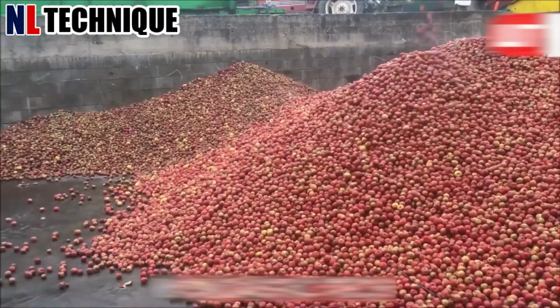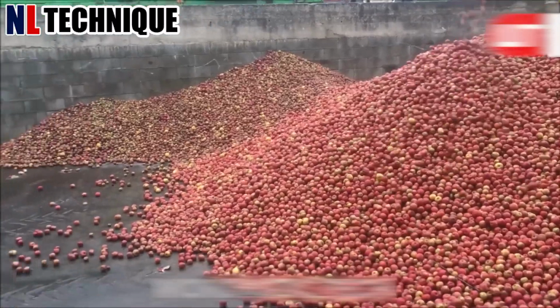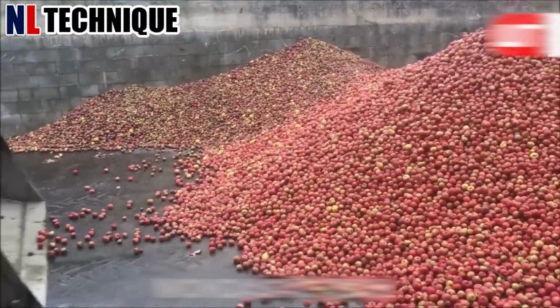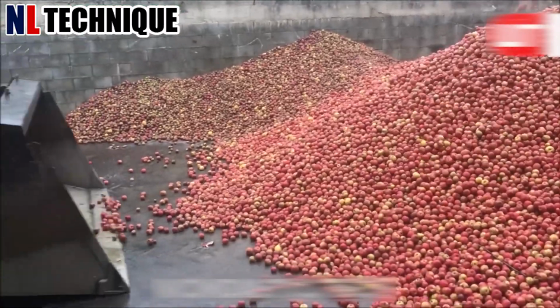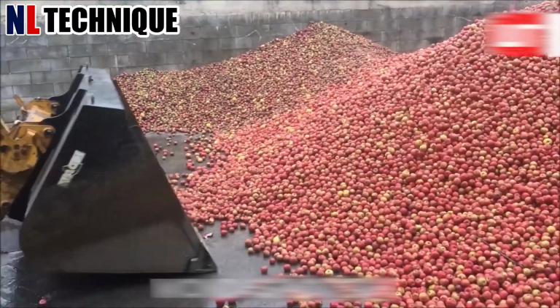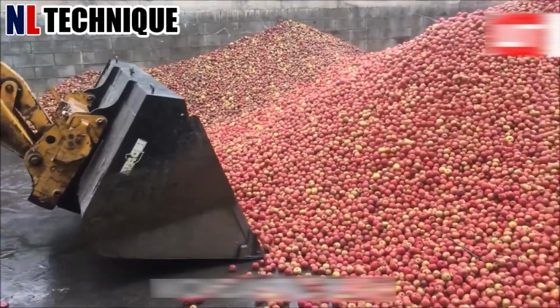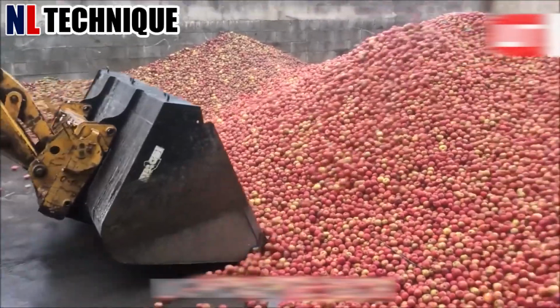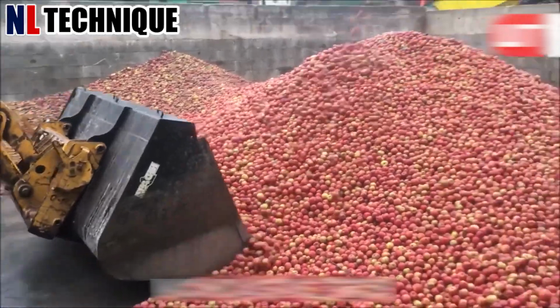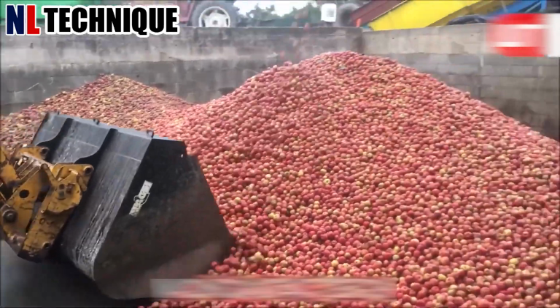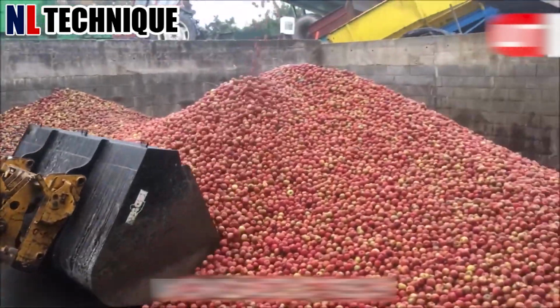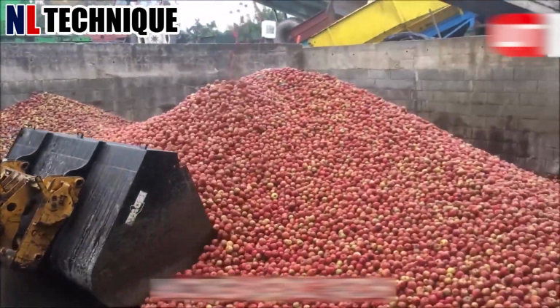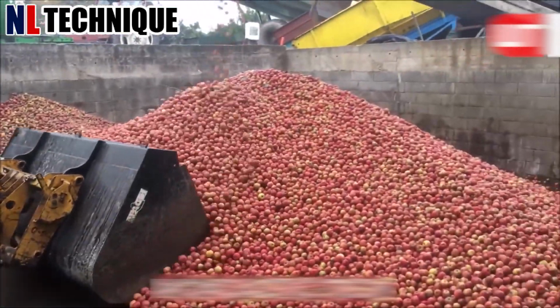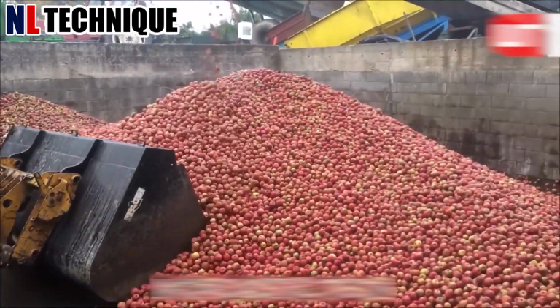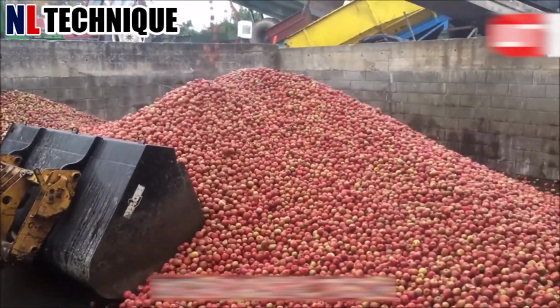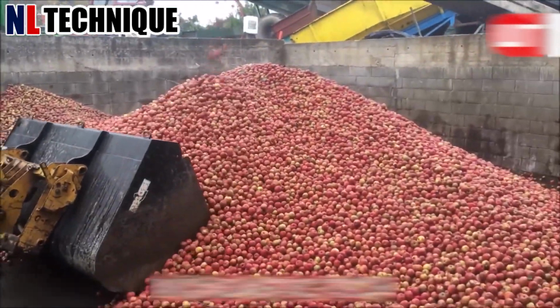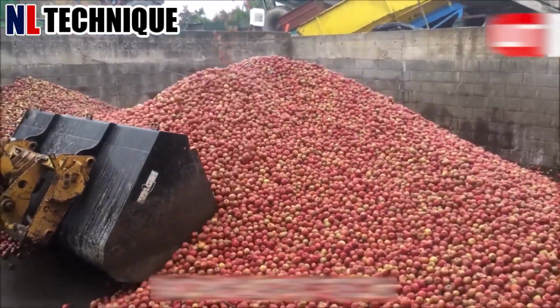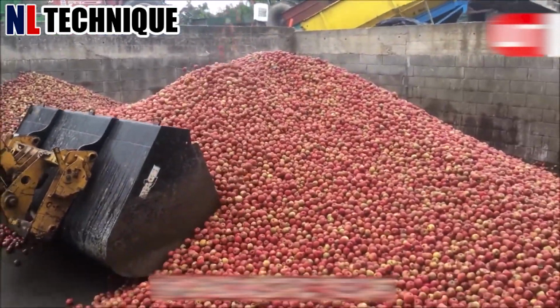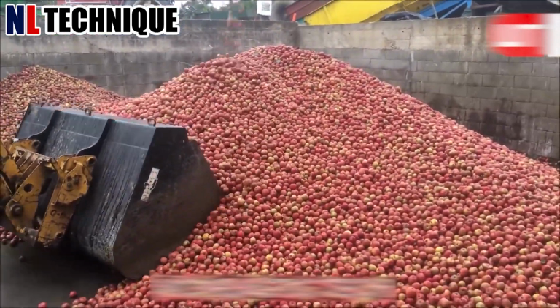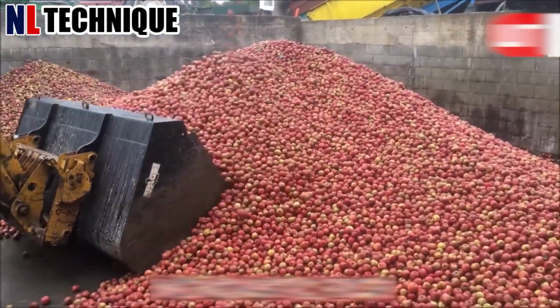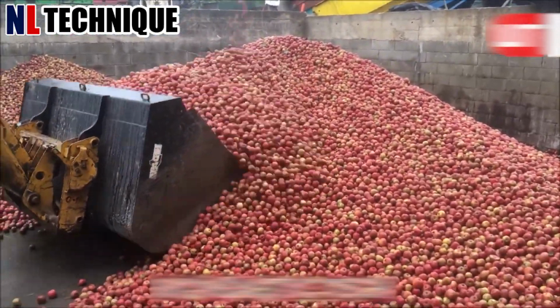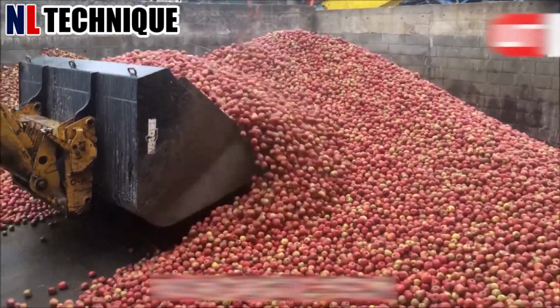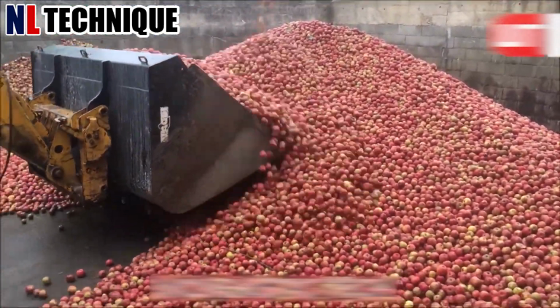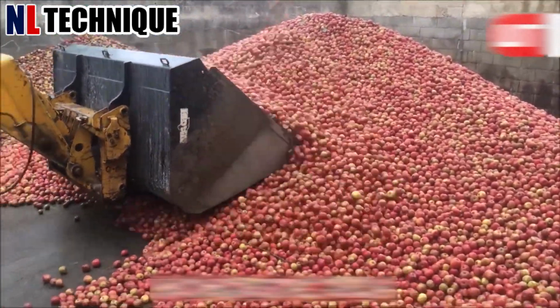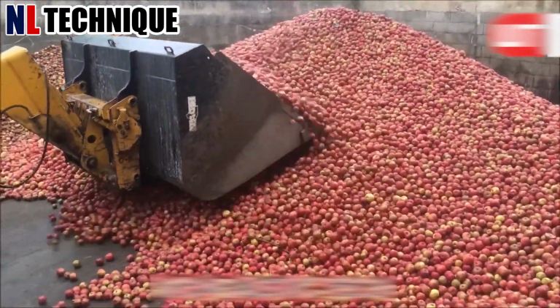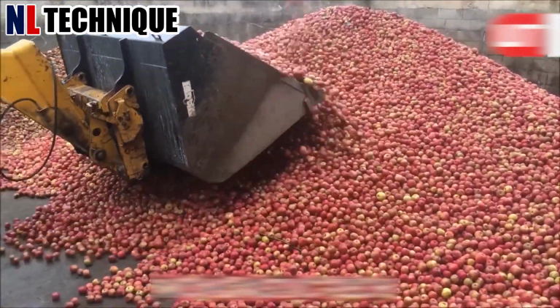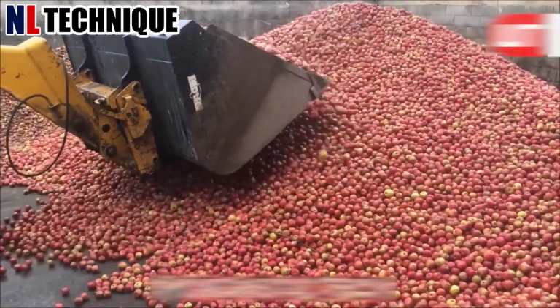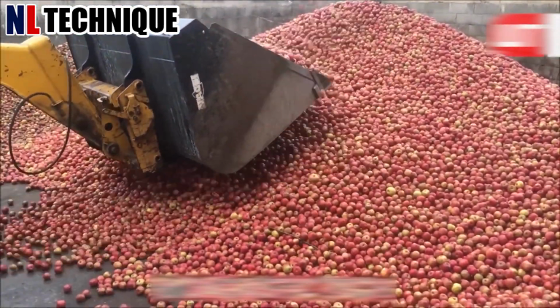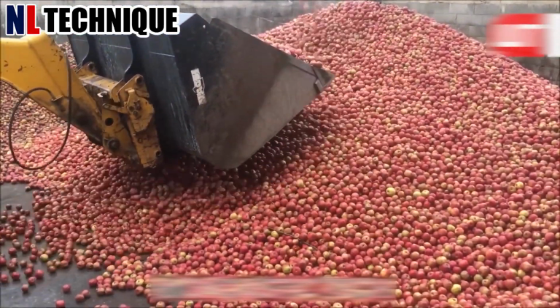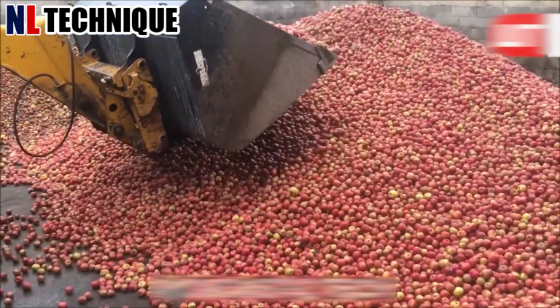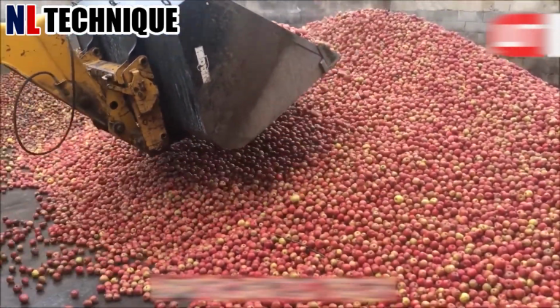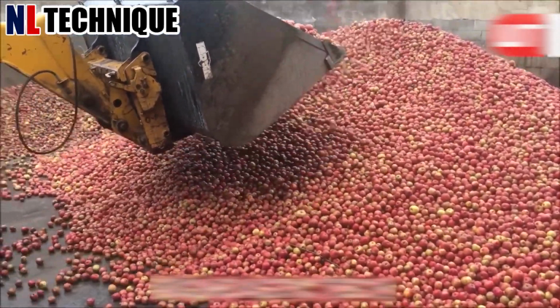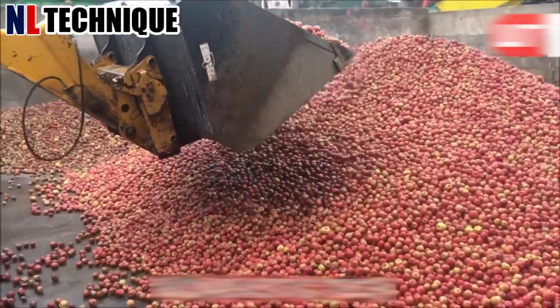An agricultural machine sweeps through the orchard, efficiently collecting apples lying on the ground.